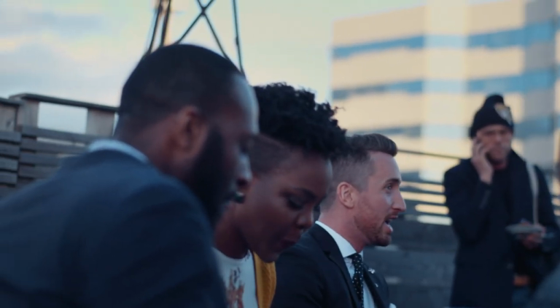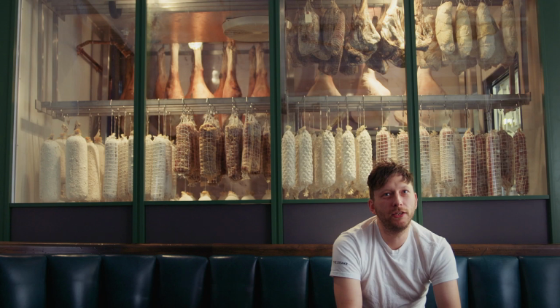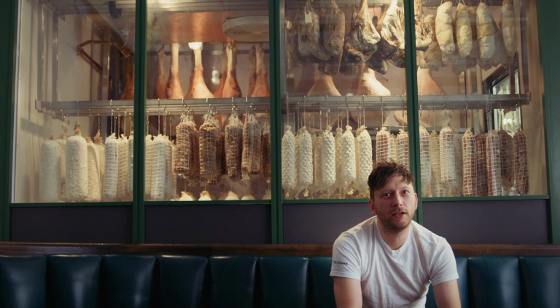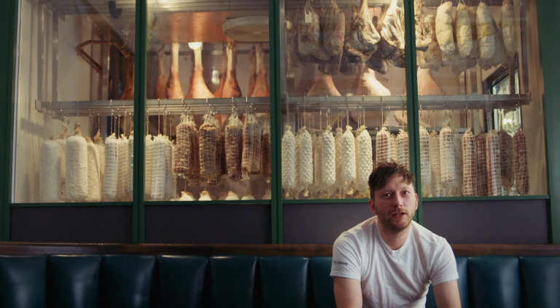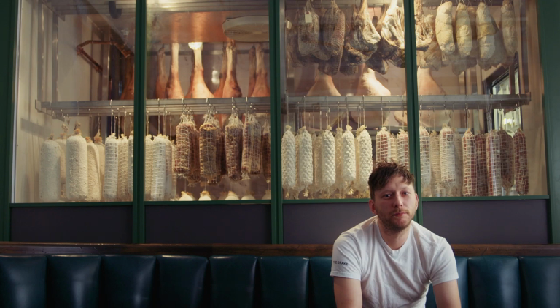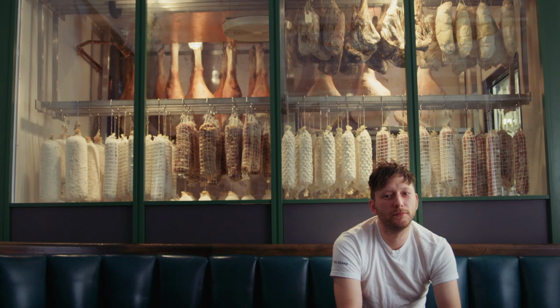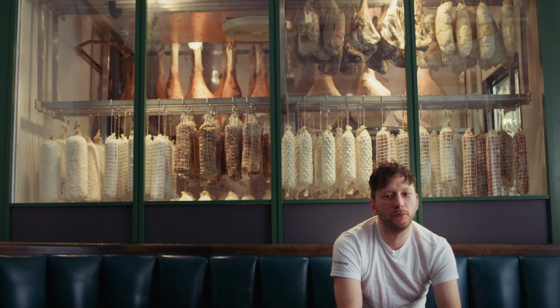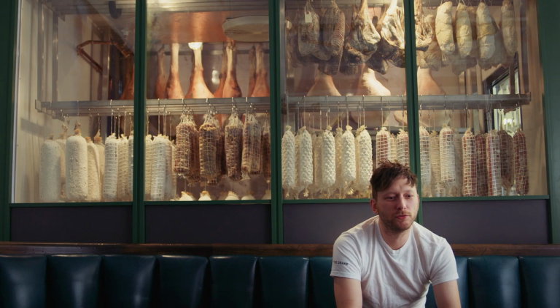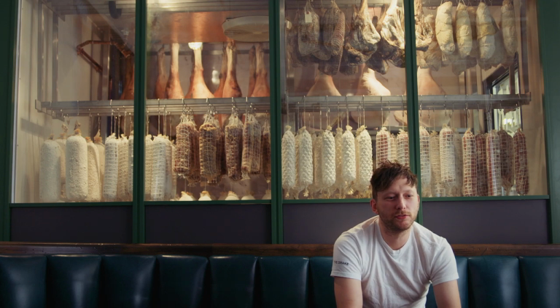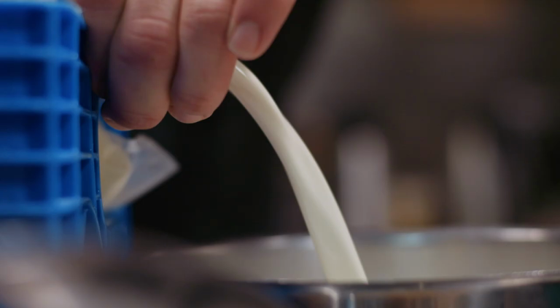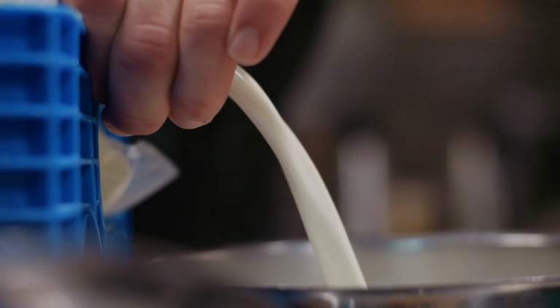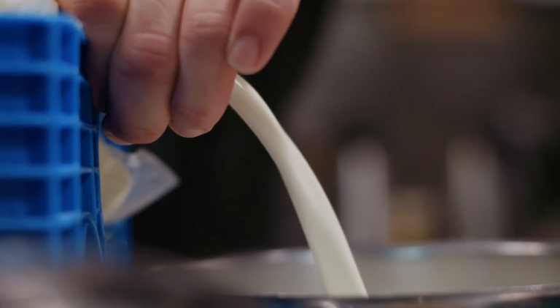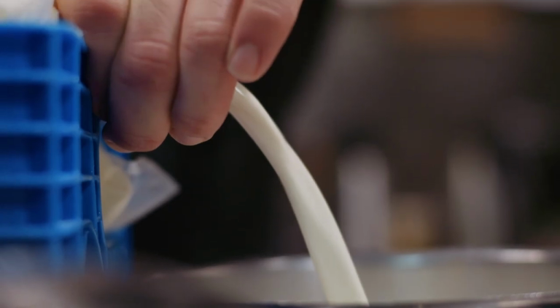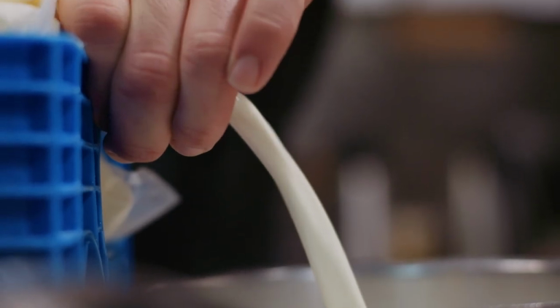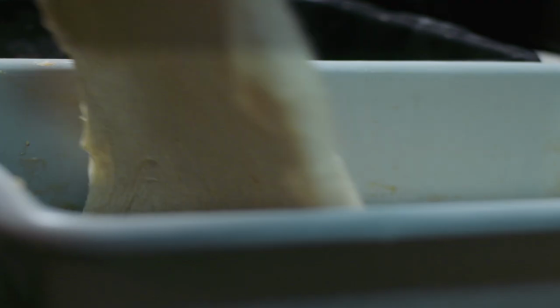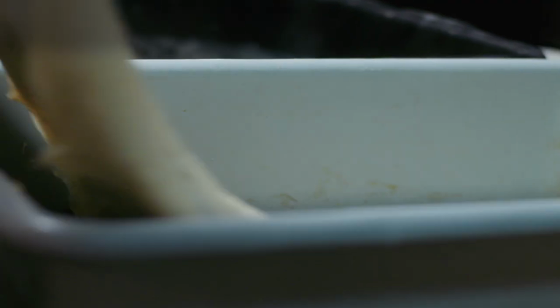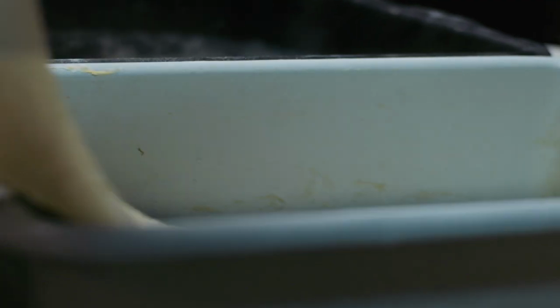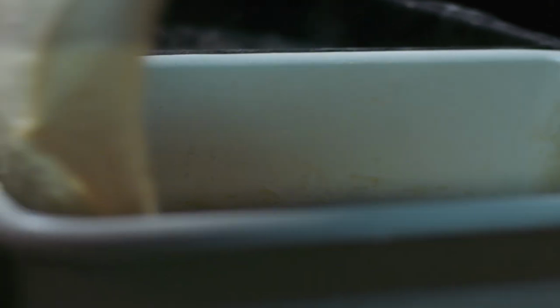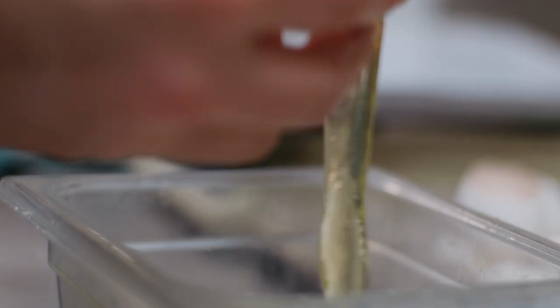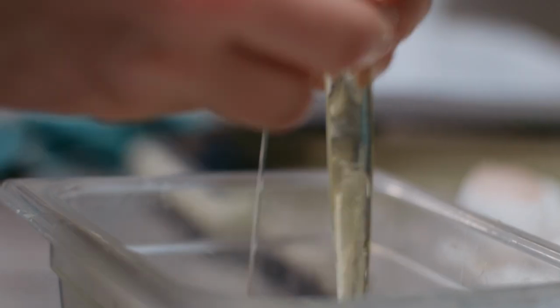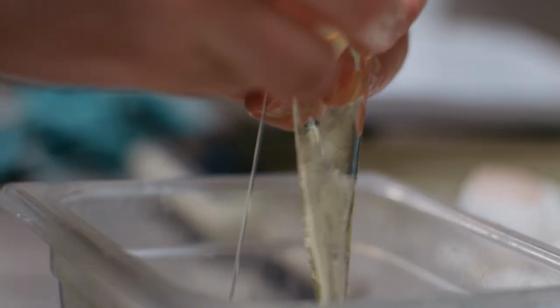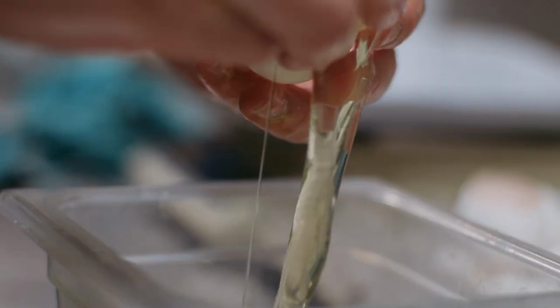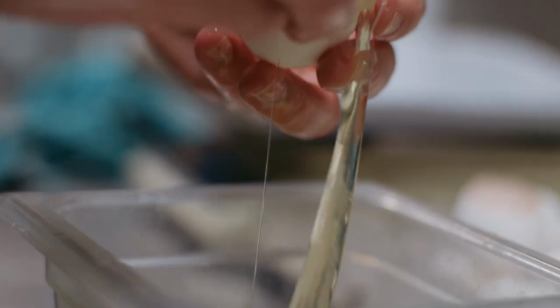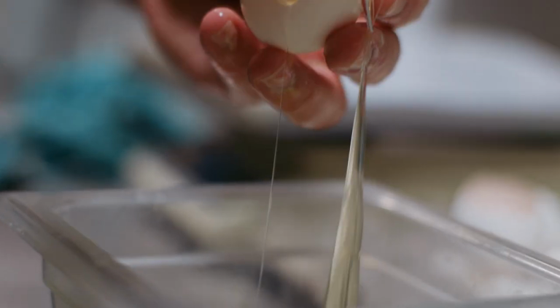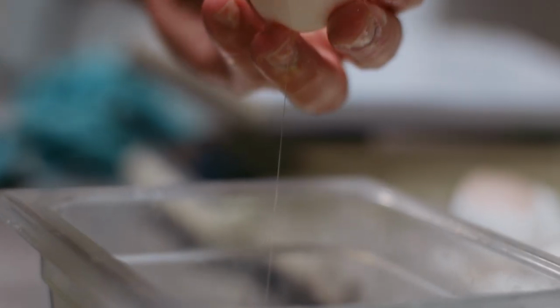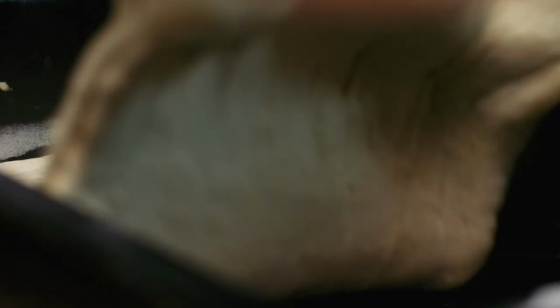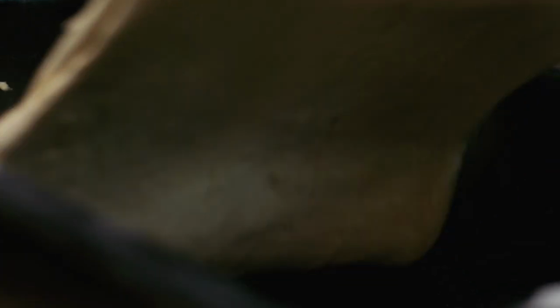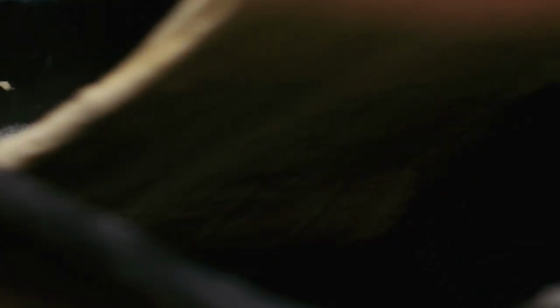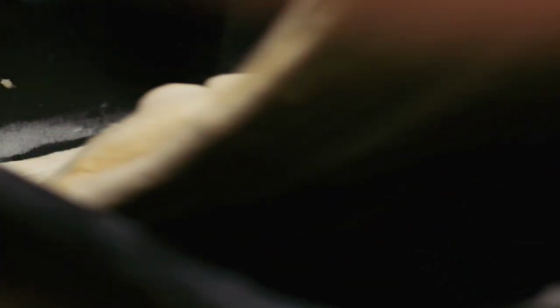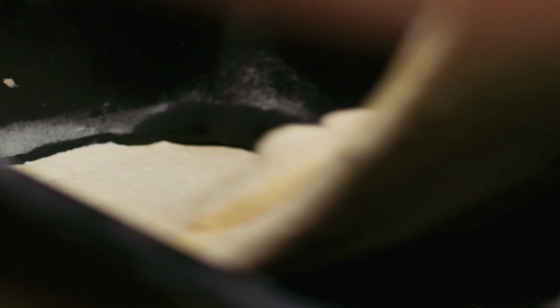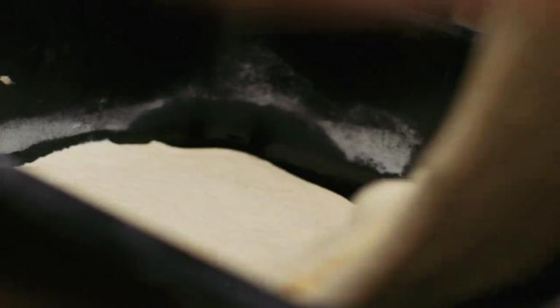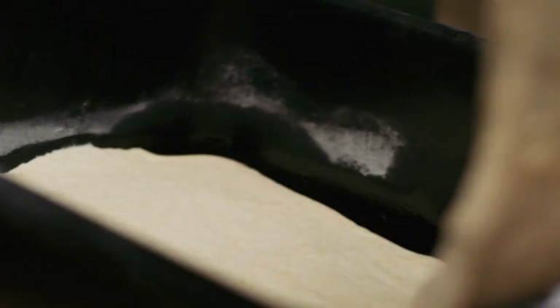I think the most exciting thing about this is the potential to grow.